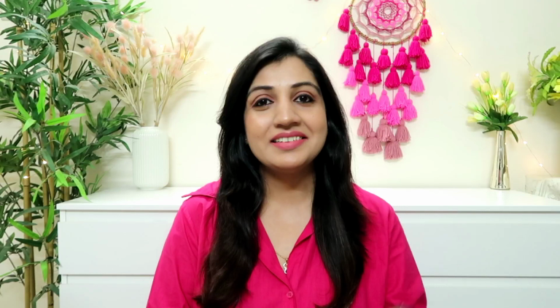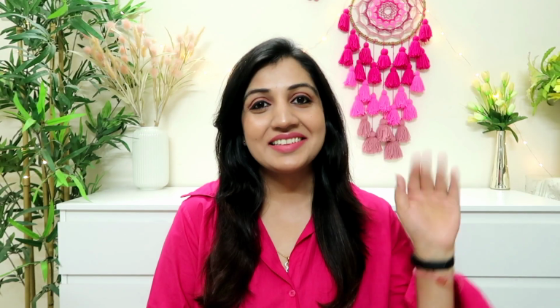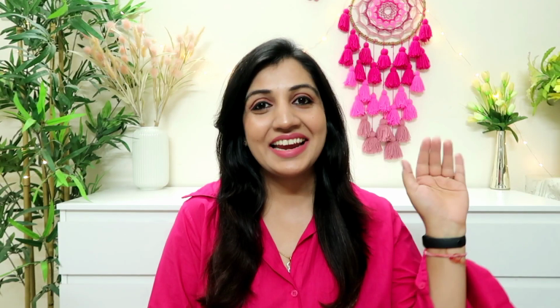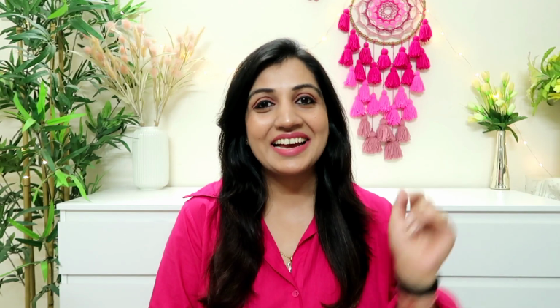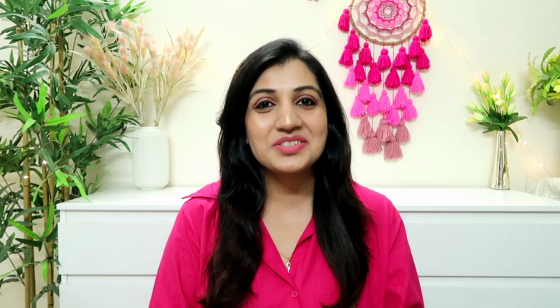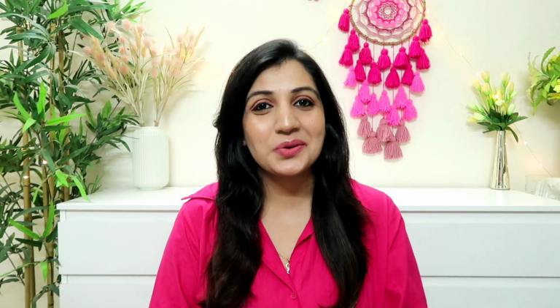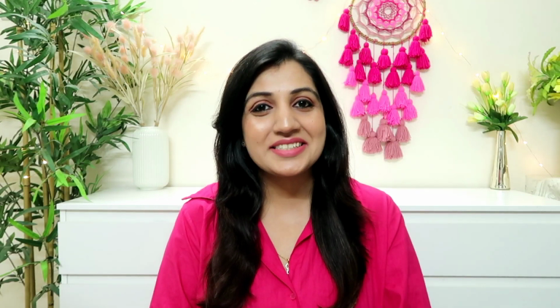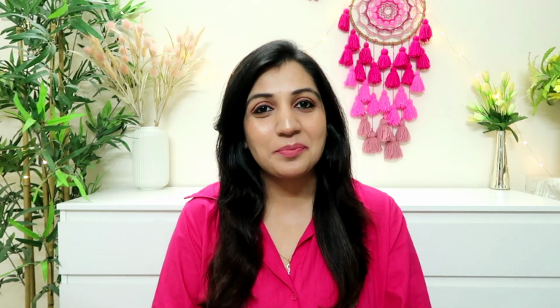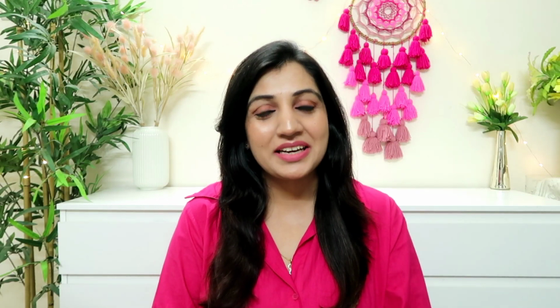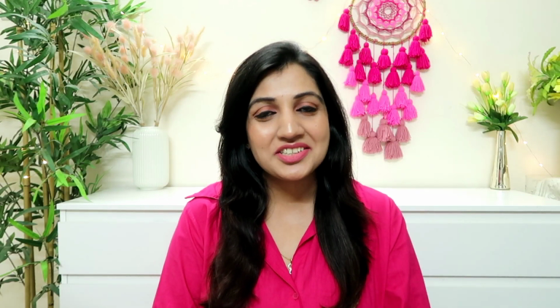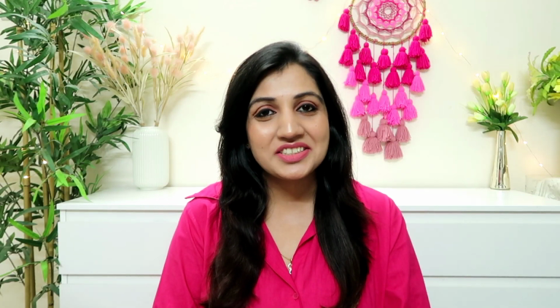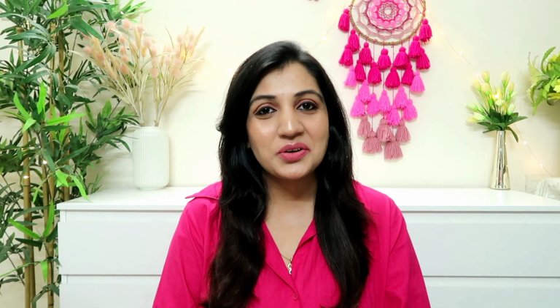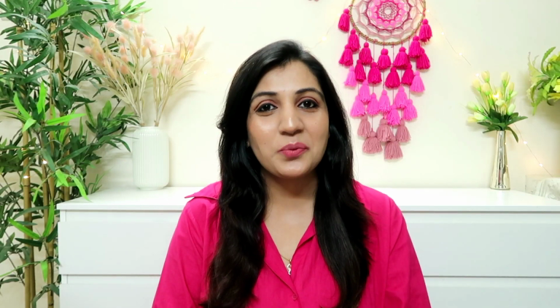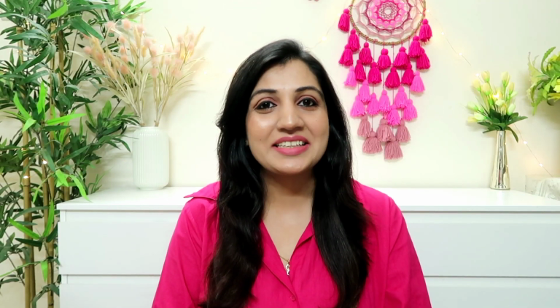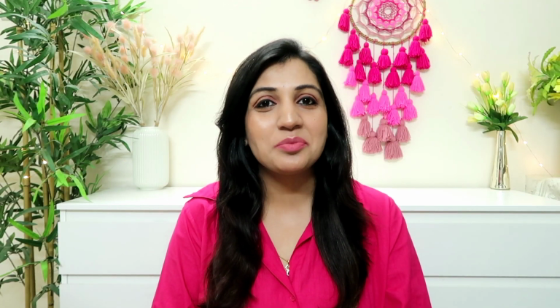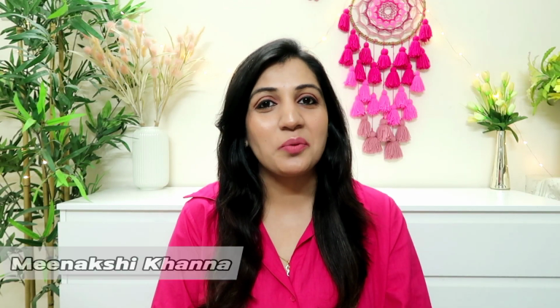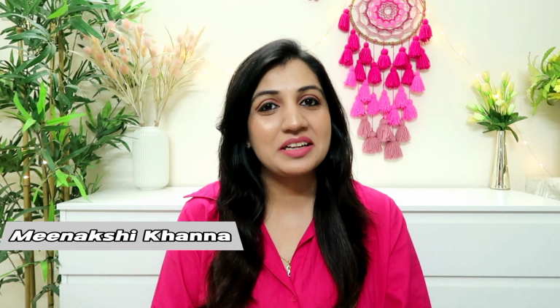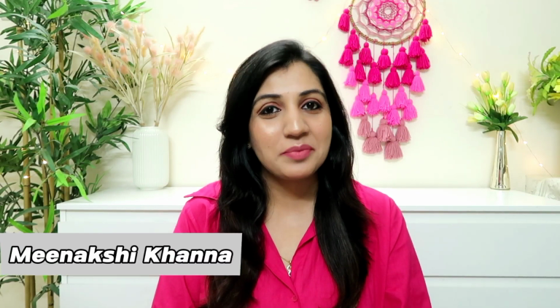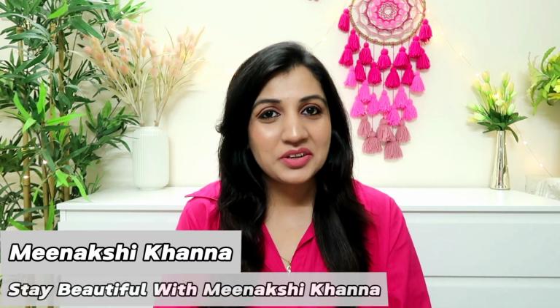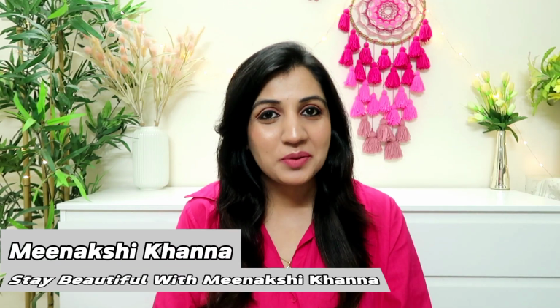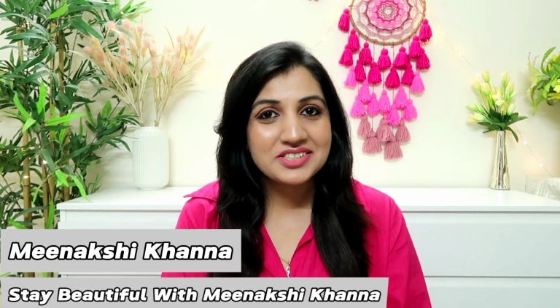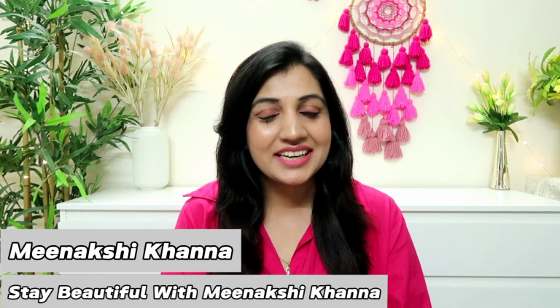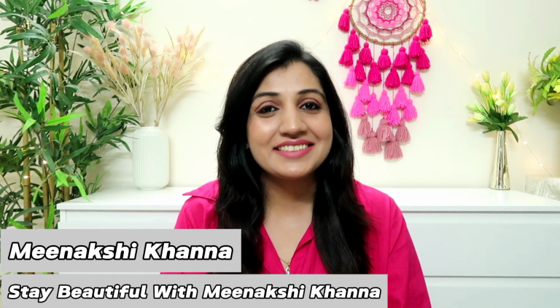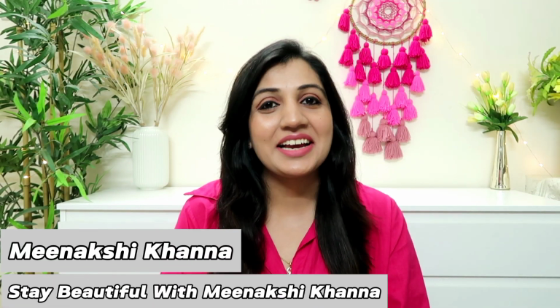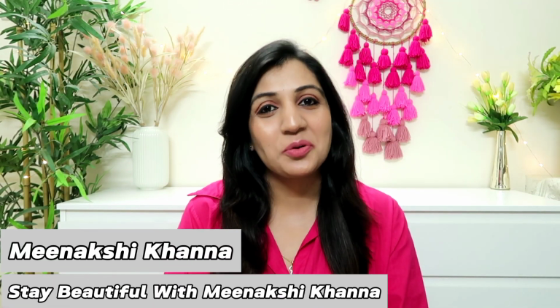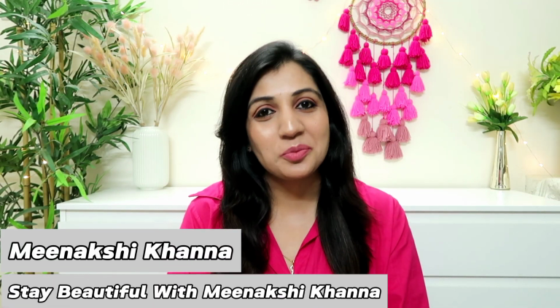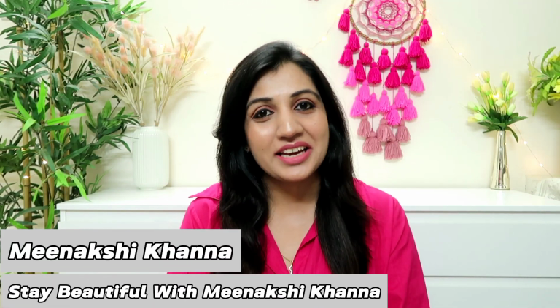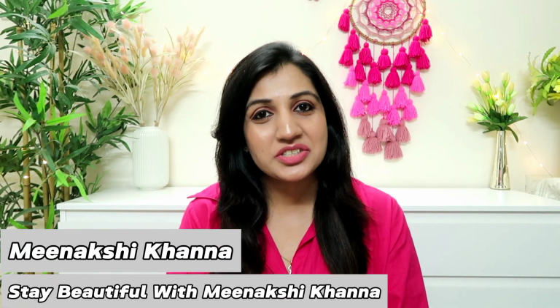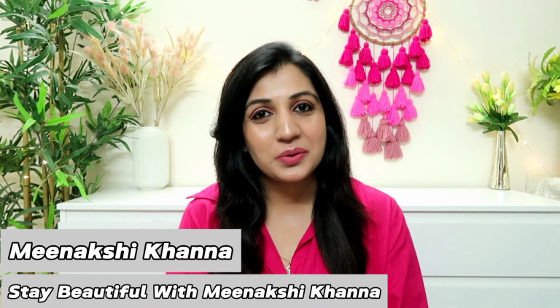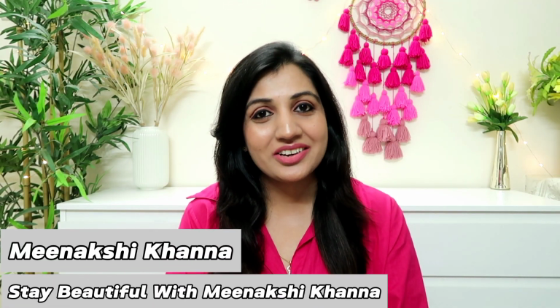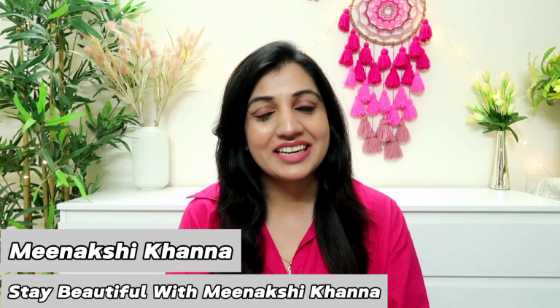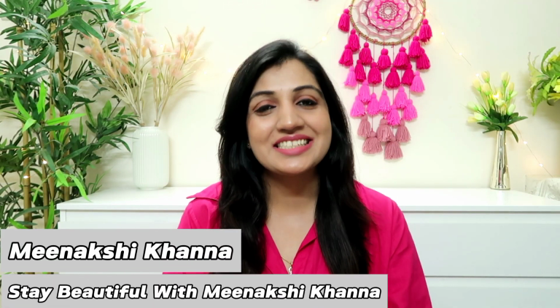Hey guys, what's up? I've been Akshi here. Welcome or welcome back to my channel. I hope you guys are doing great.